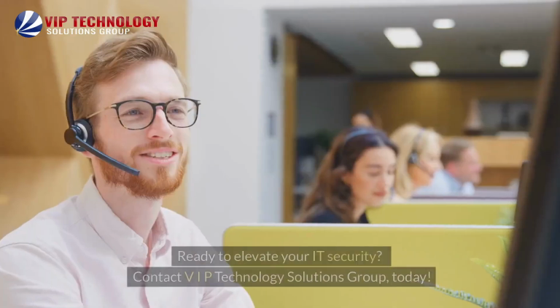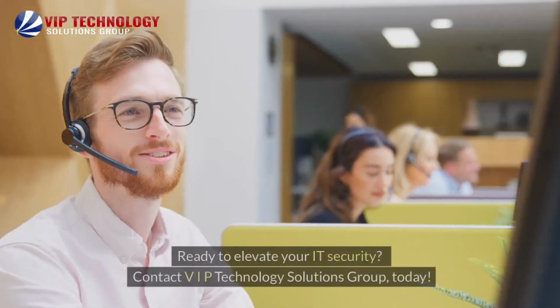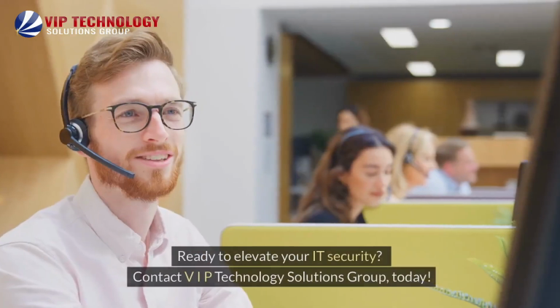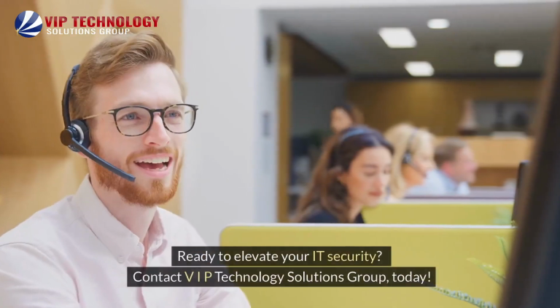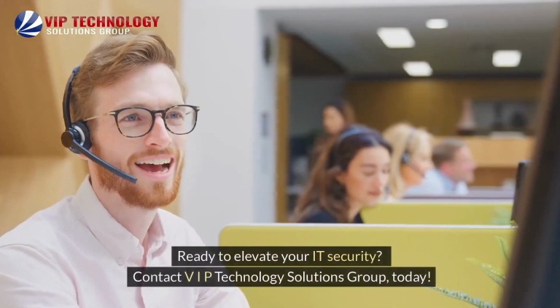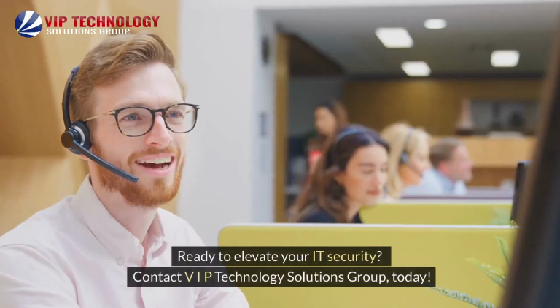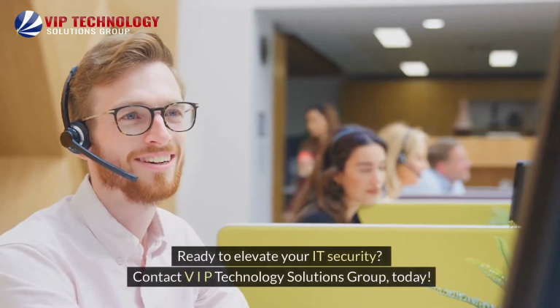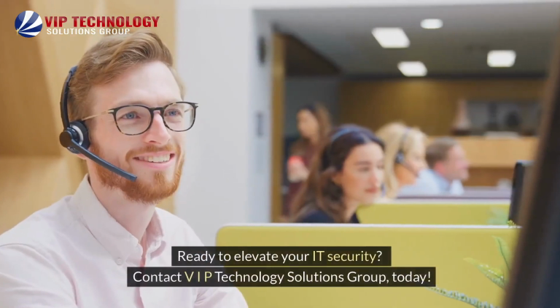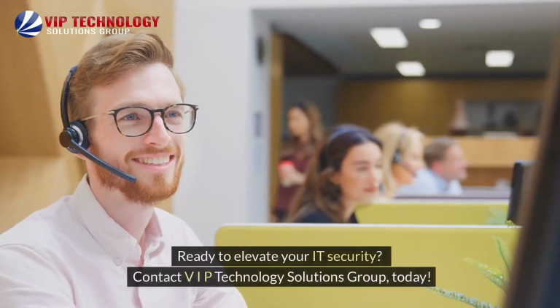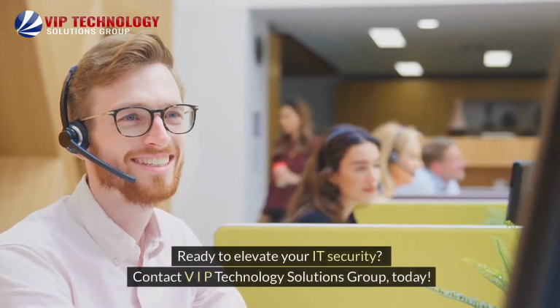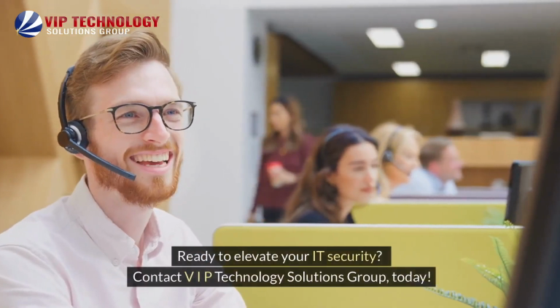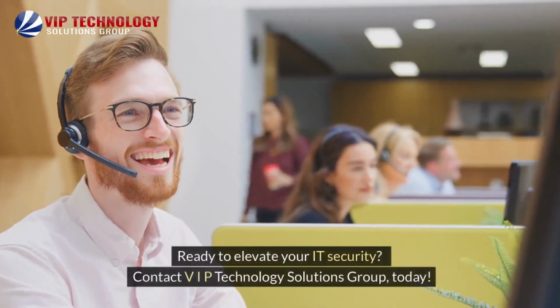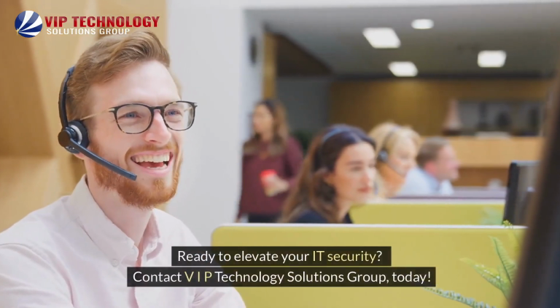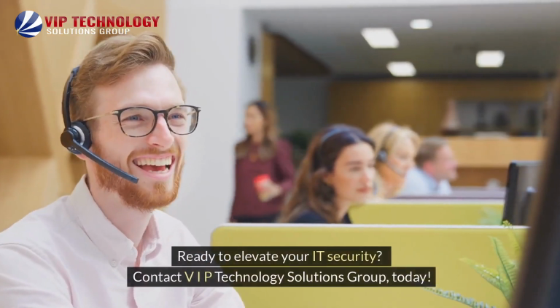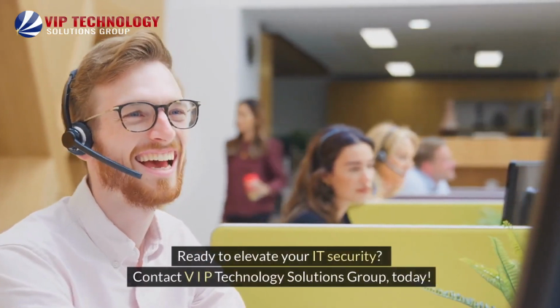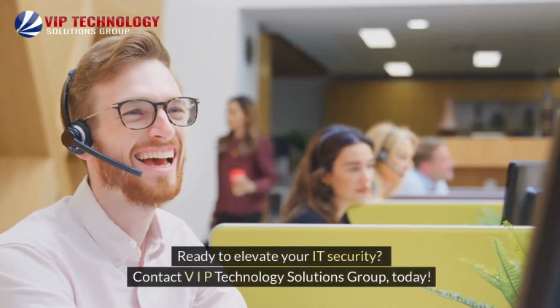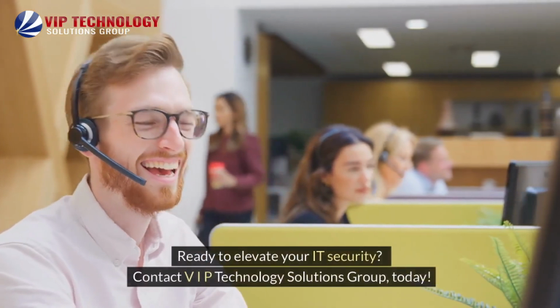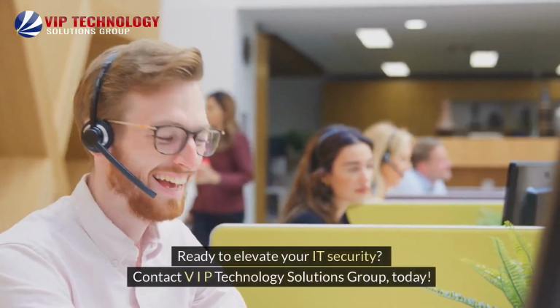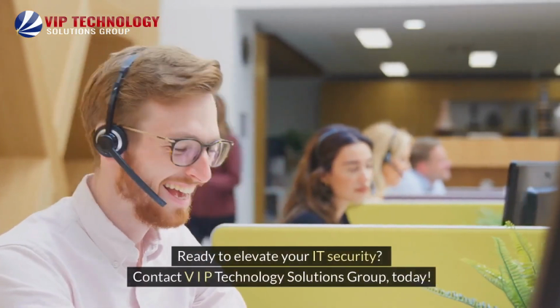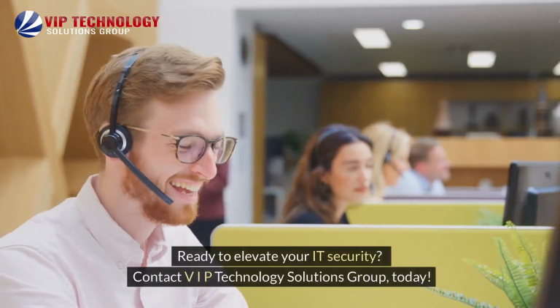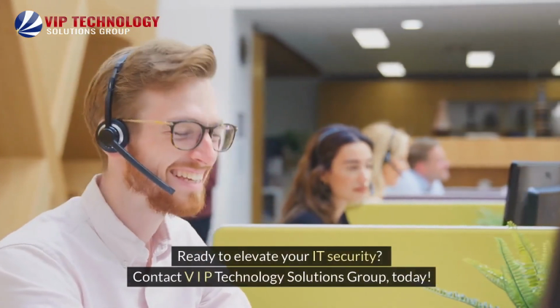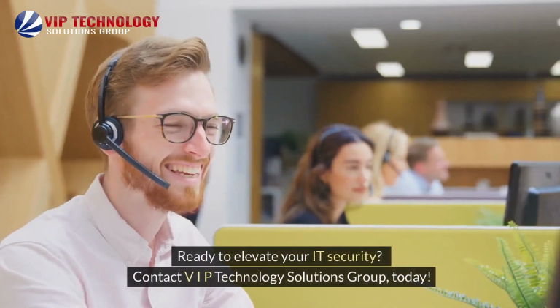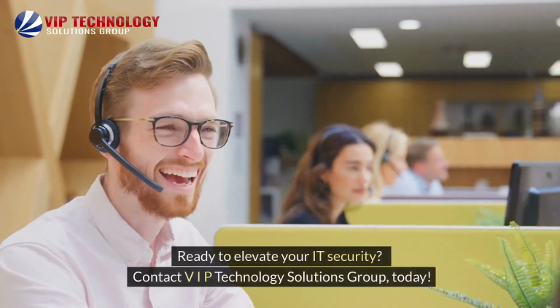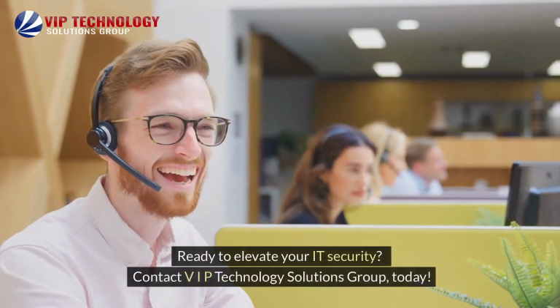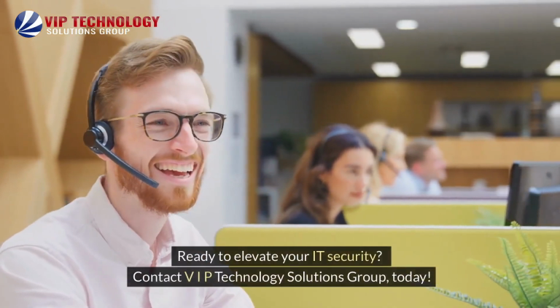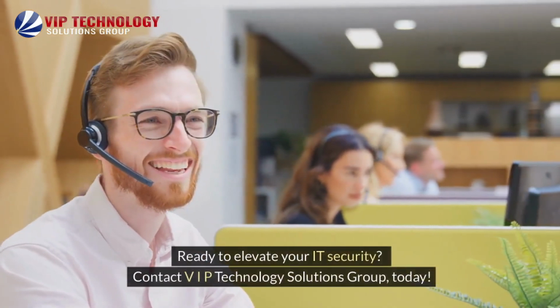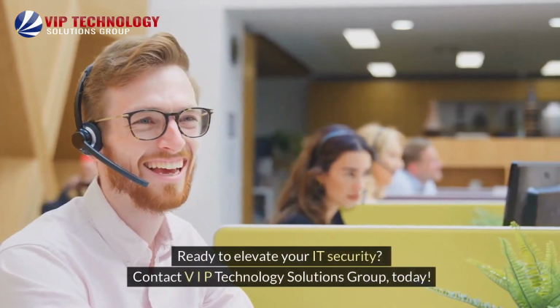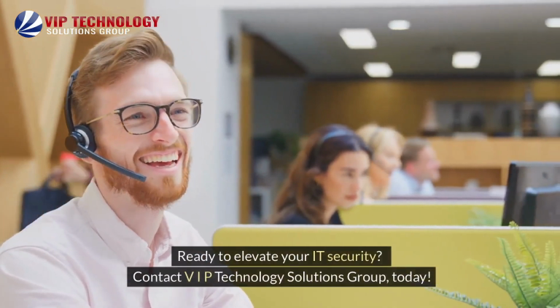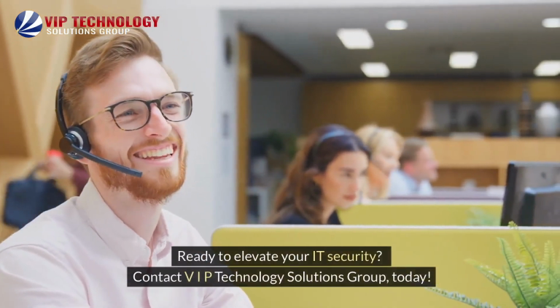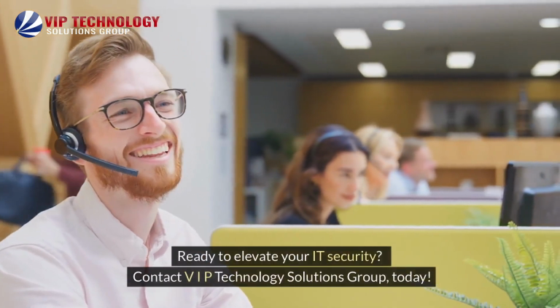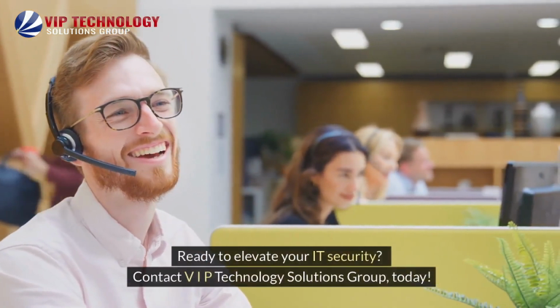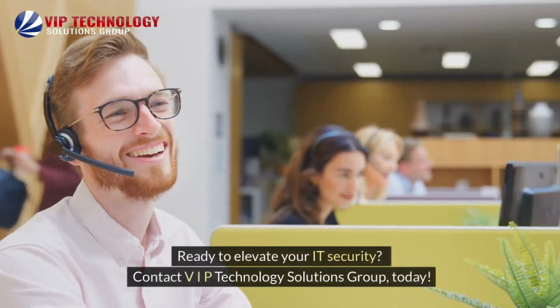Ready to elevate your IT security? Contact VIP Technology Solutions Group today.